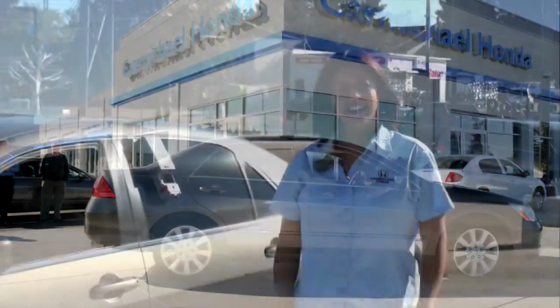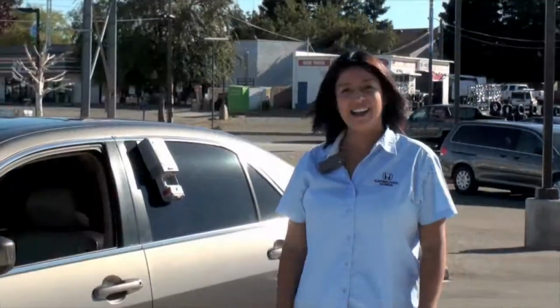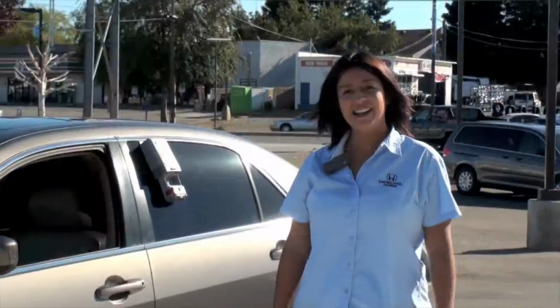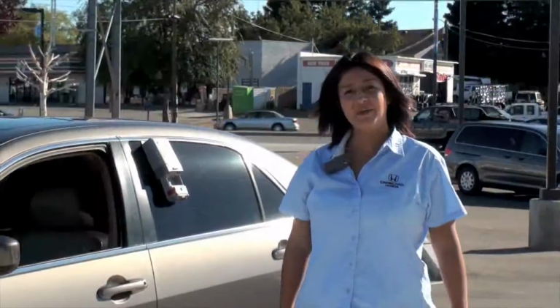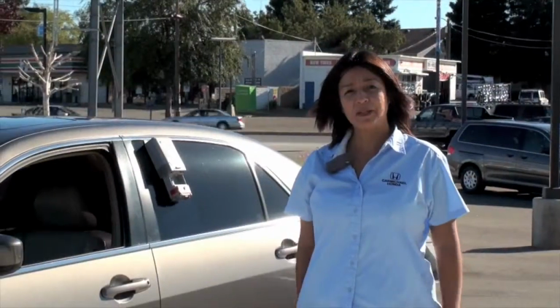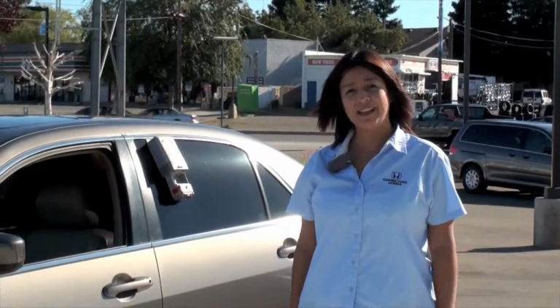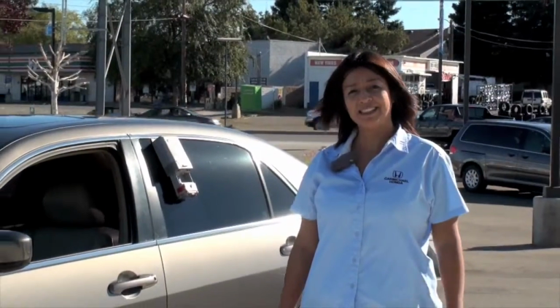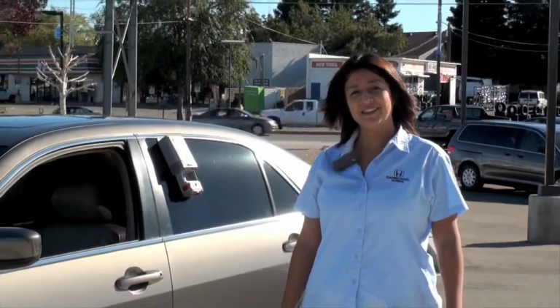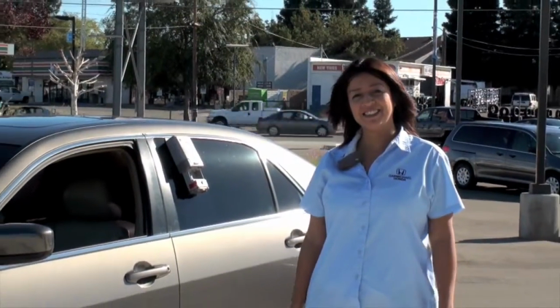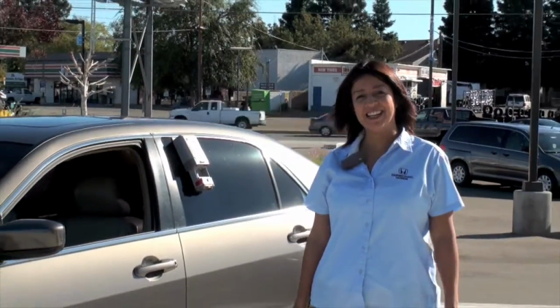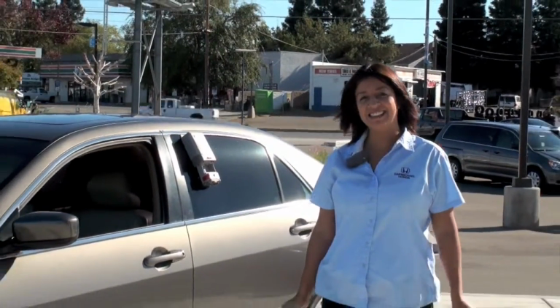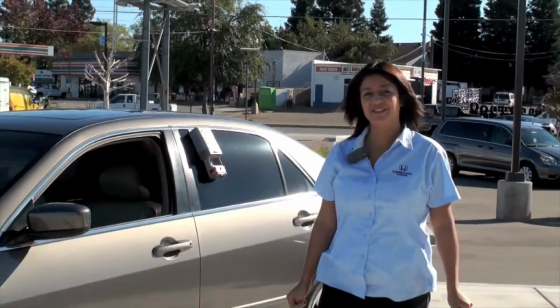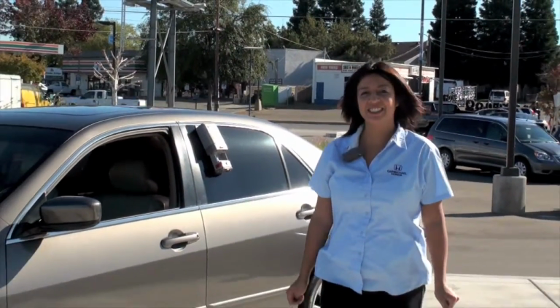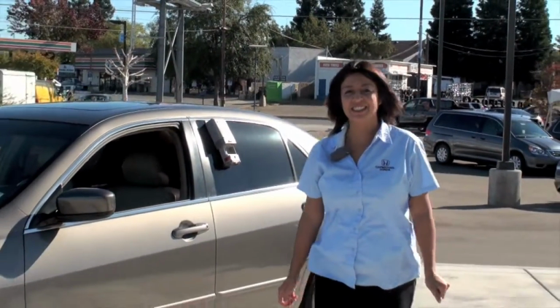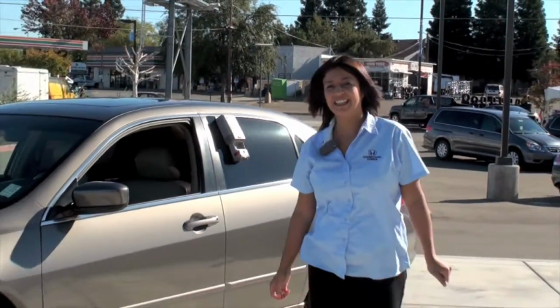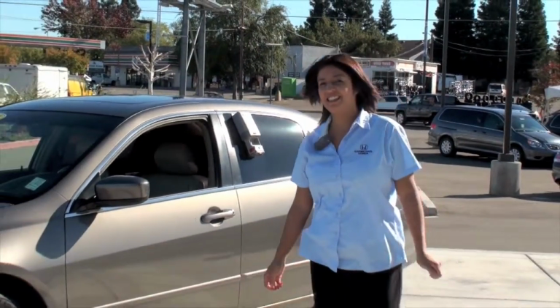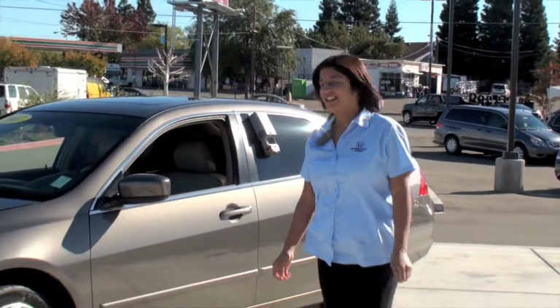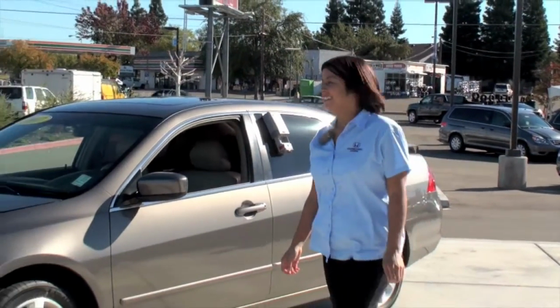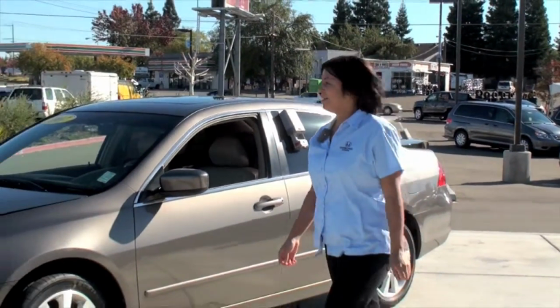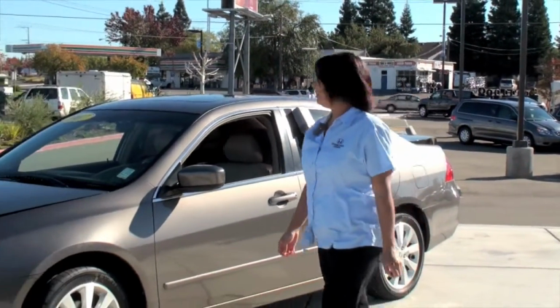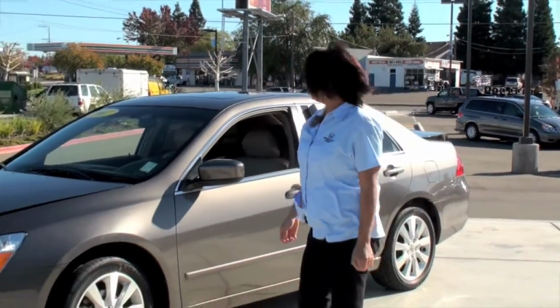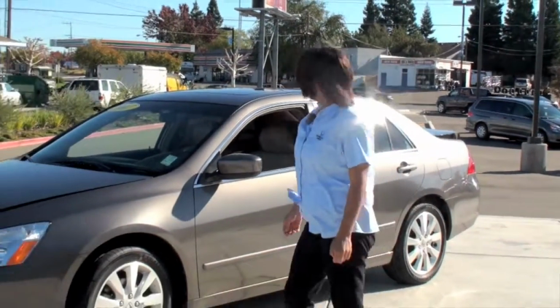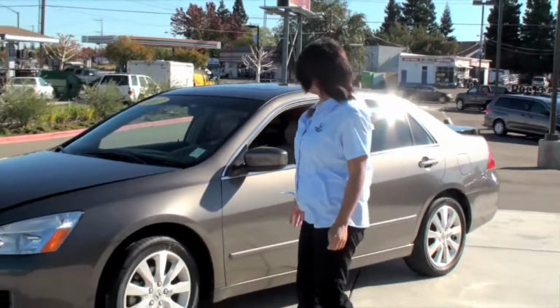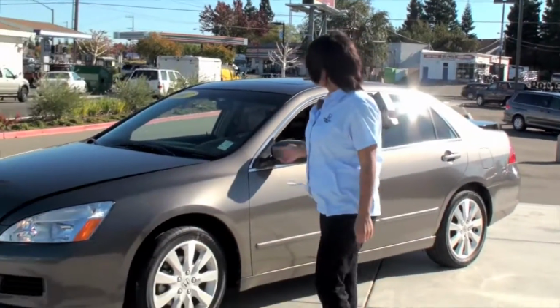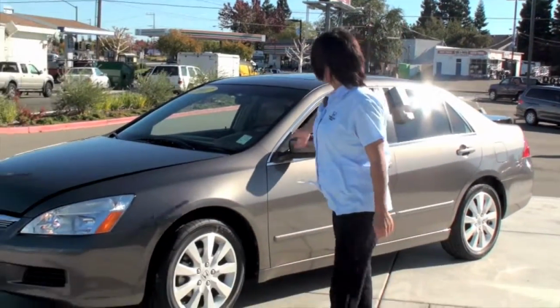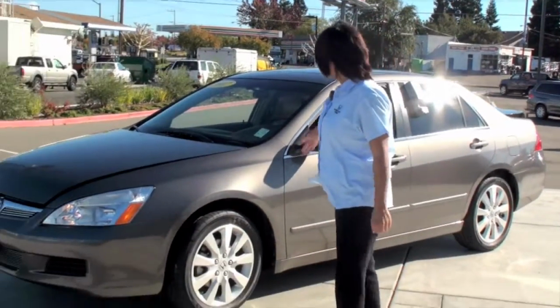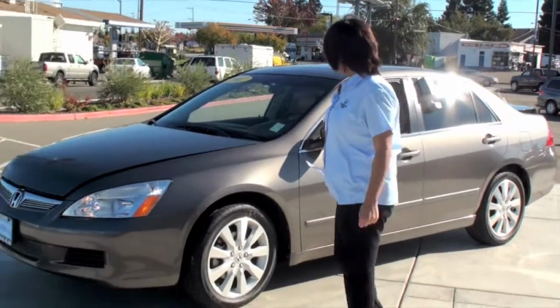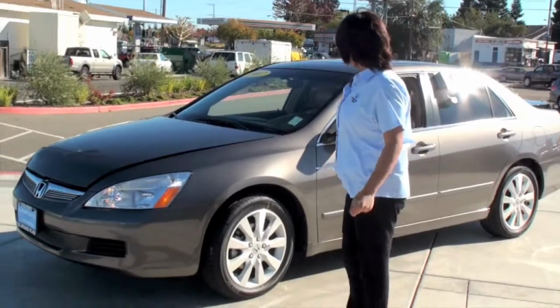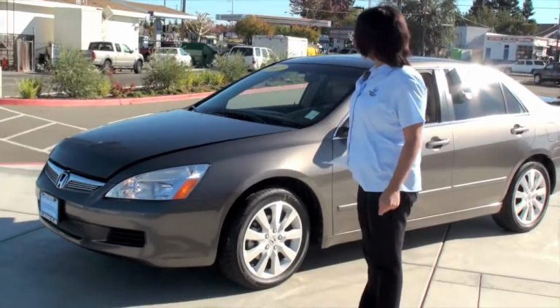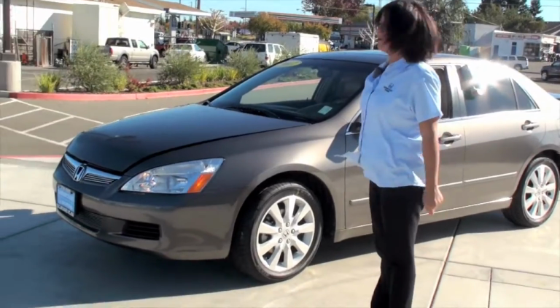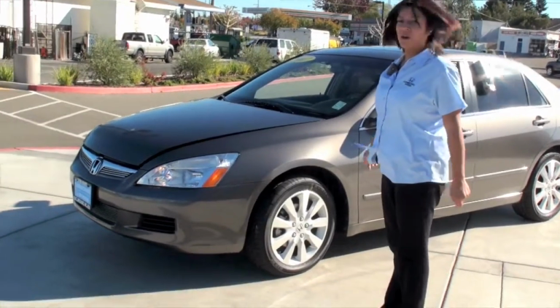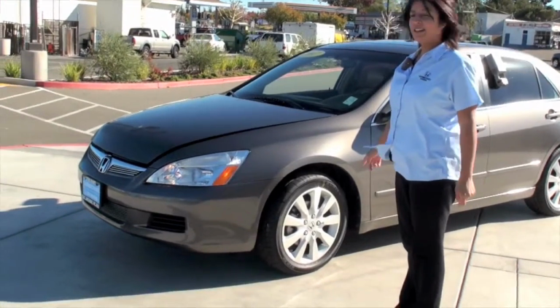Hi, welcome back to Carmichael Honda. I'm Christina. Today I'm going to show you an 07 Honda Accord.